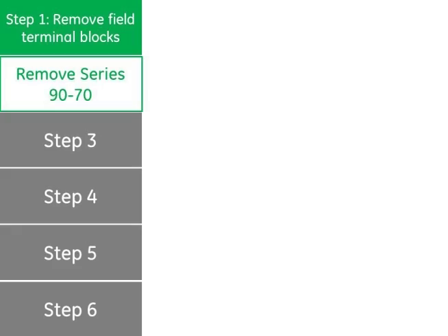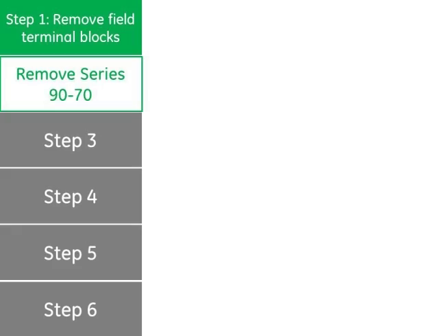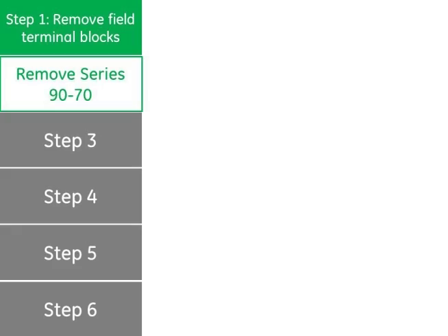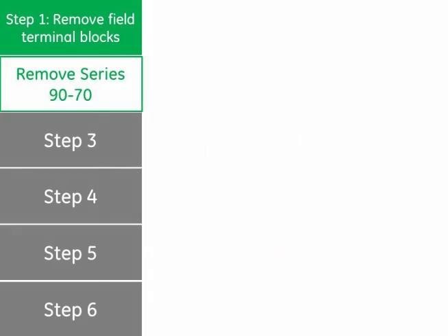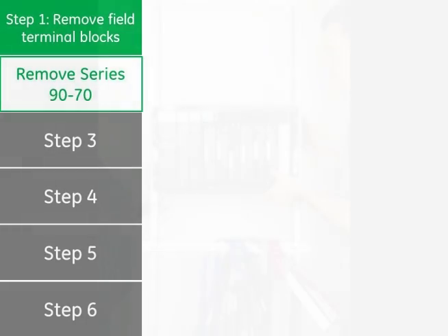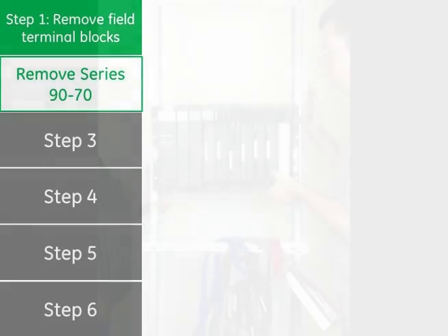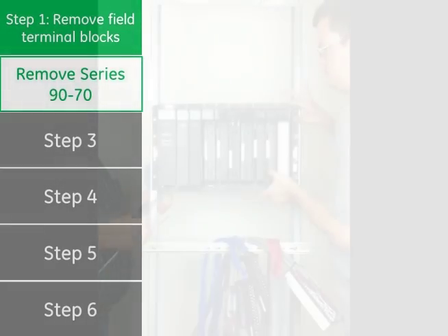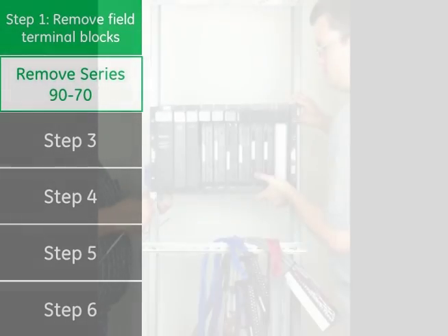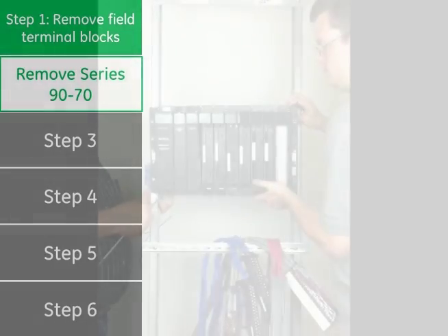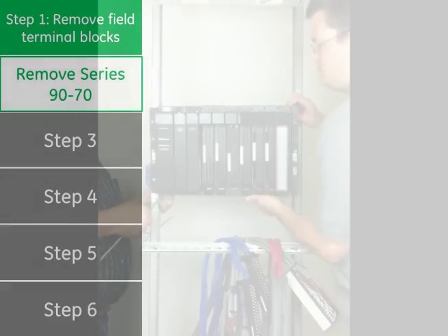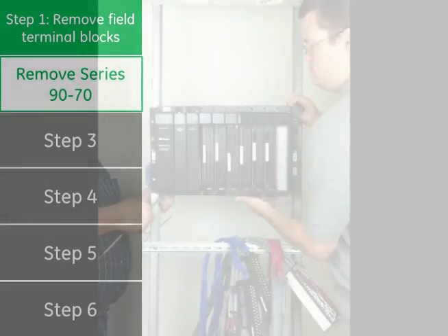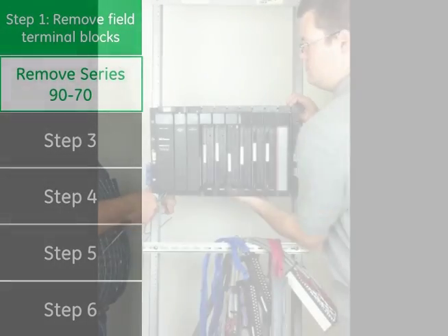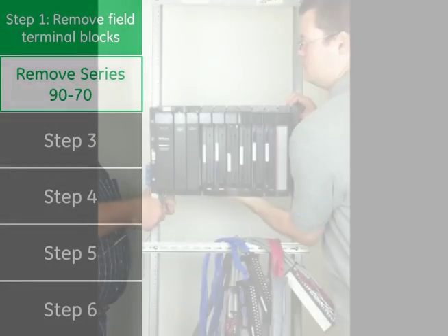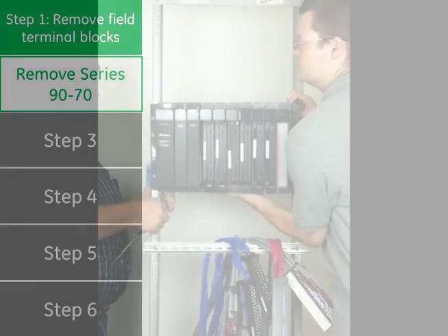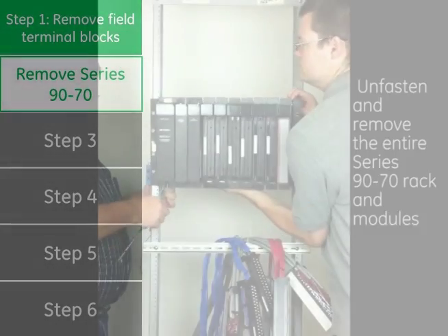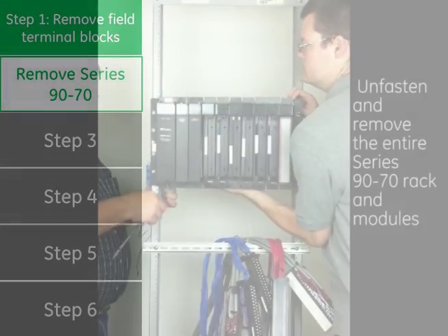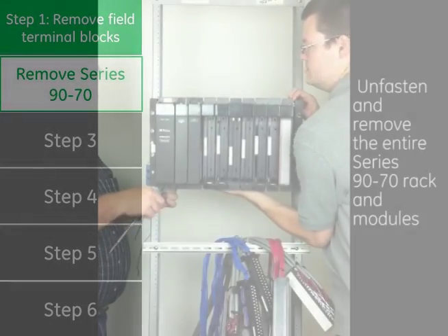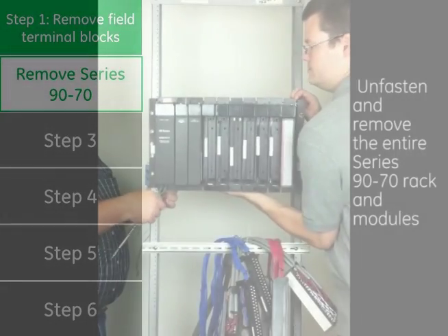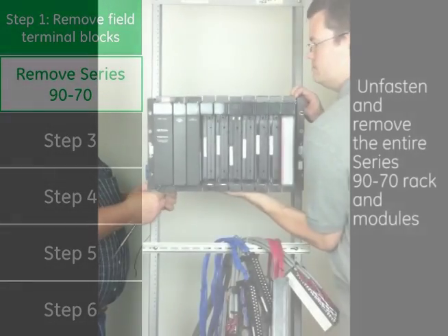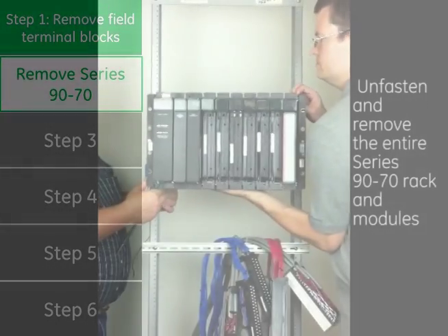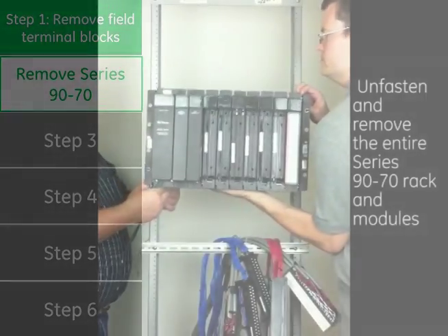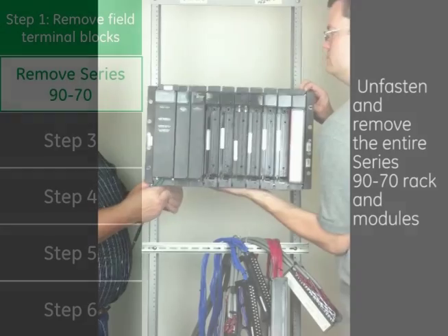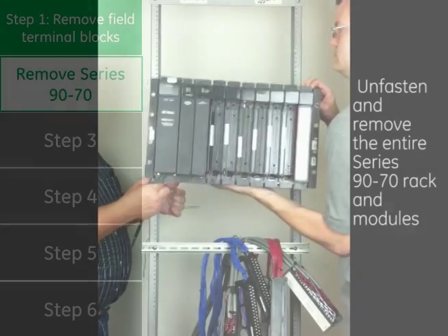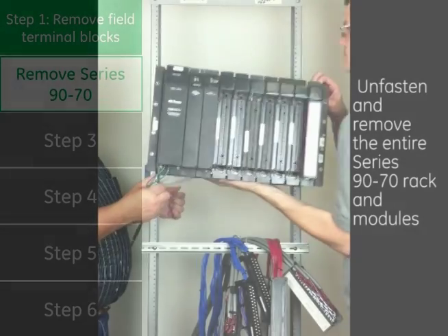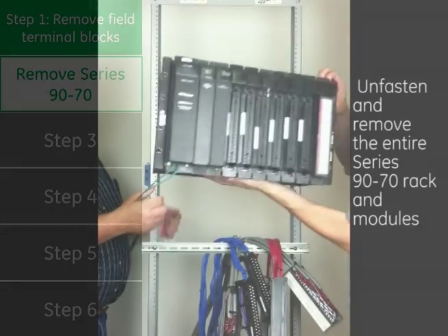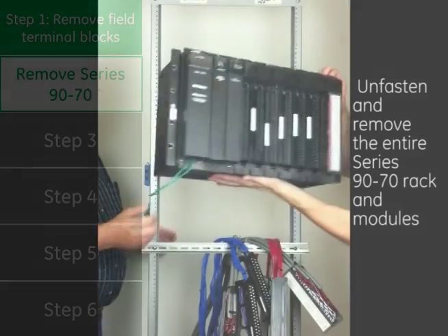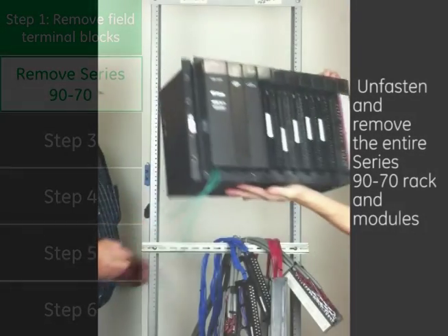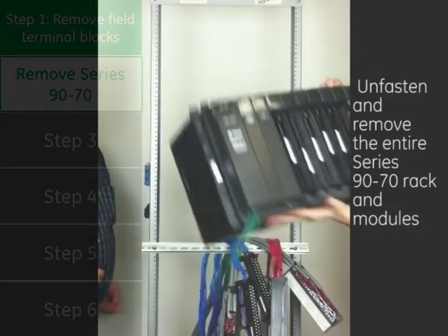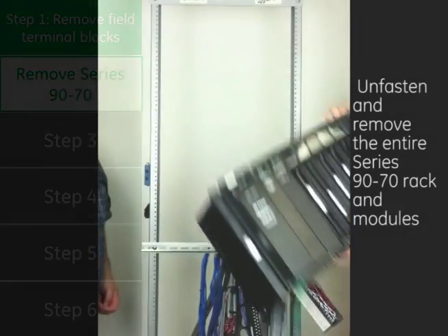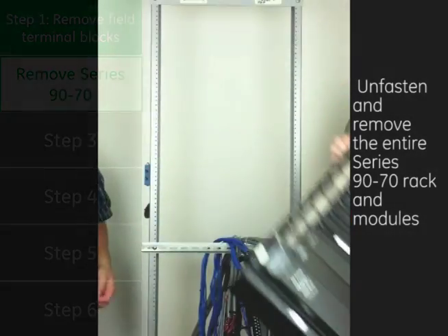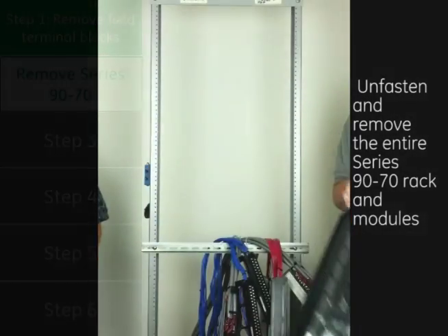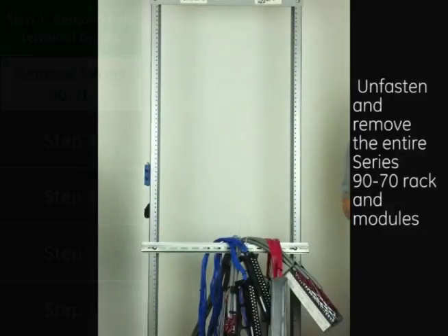Step 2: Remove the Series 9070. Unfasten and remove the entire Series 9070 rack and modules.